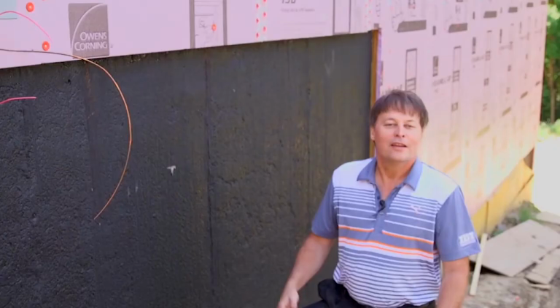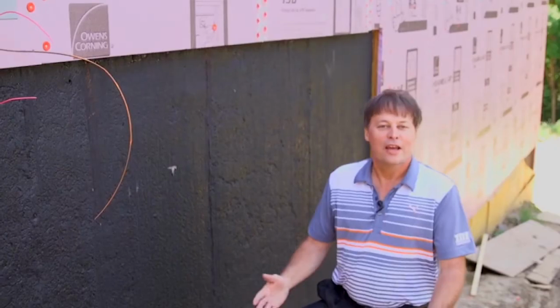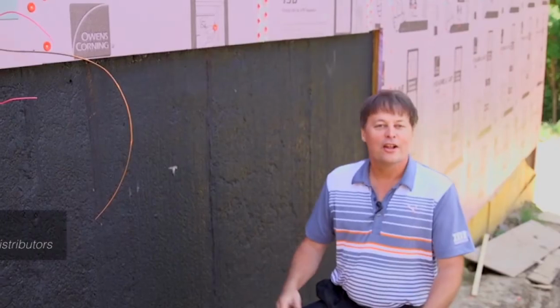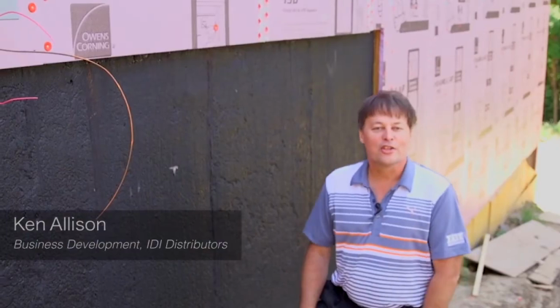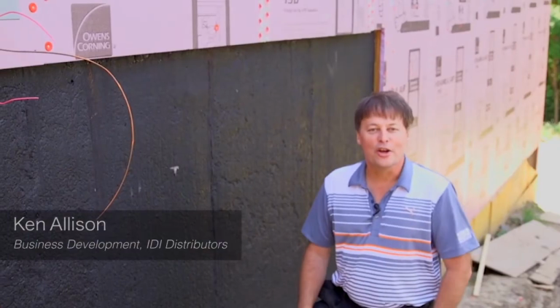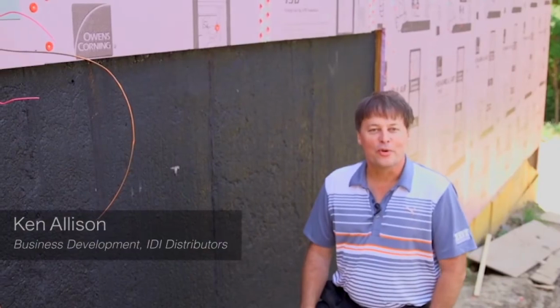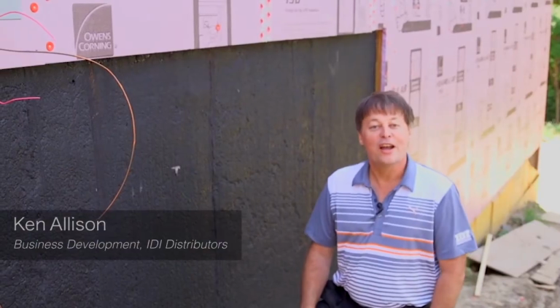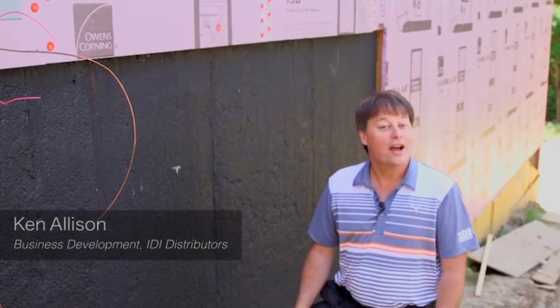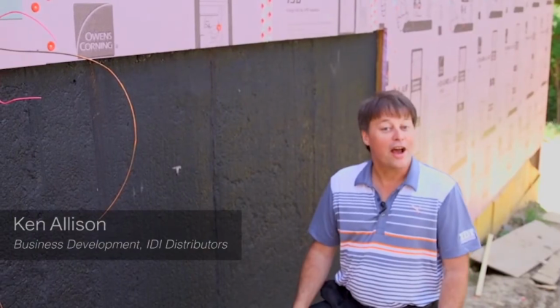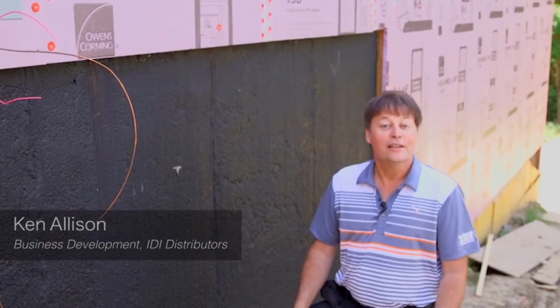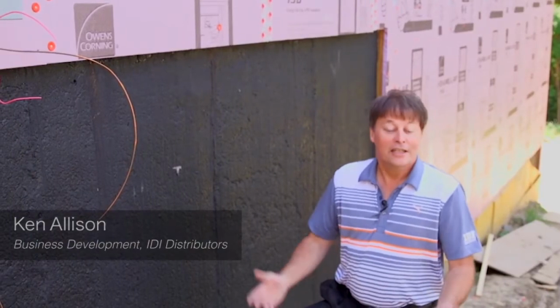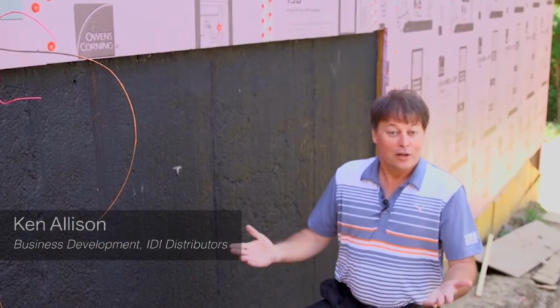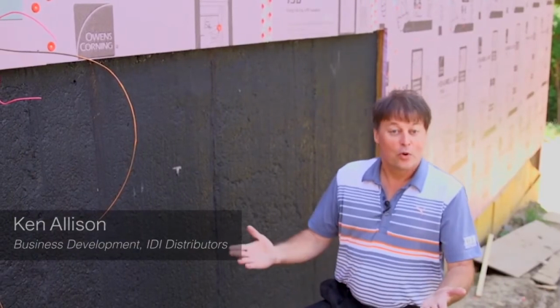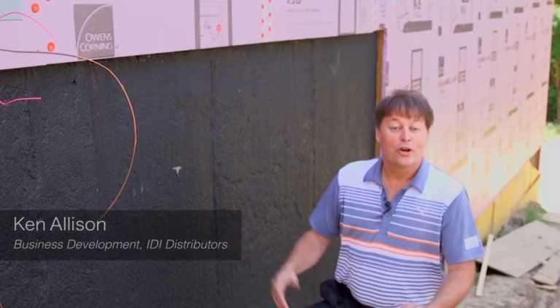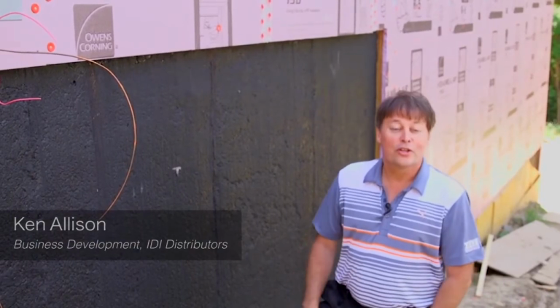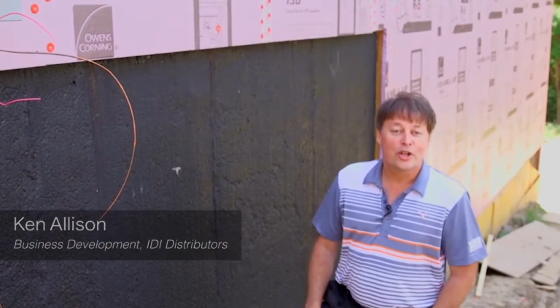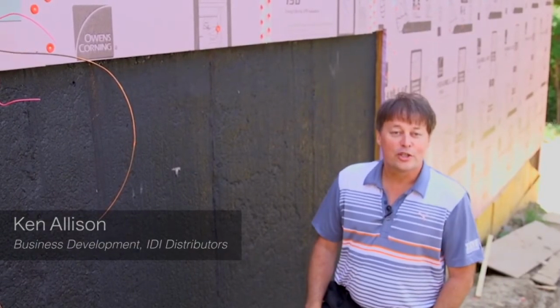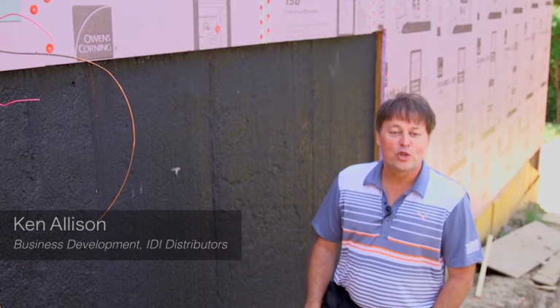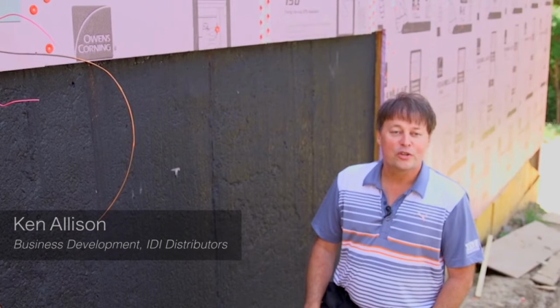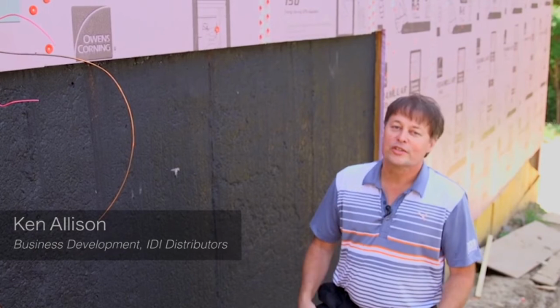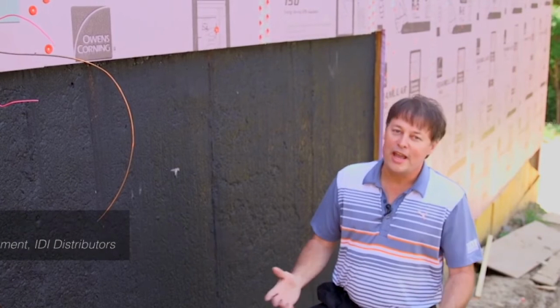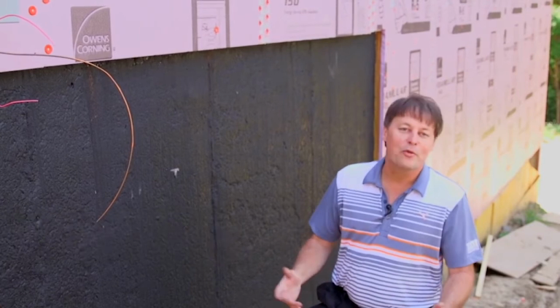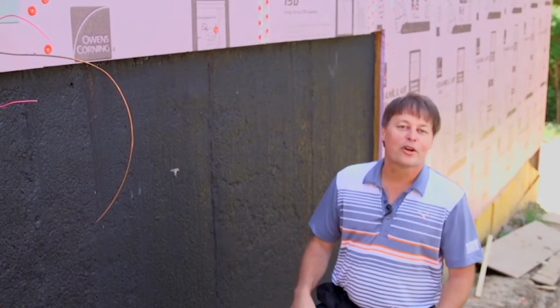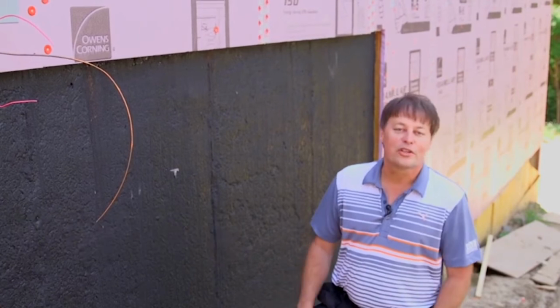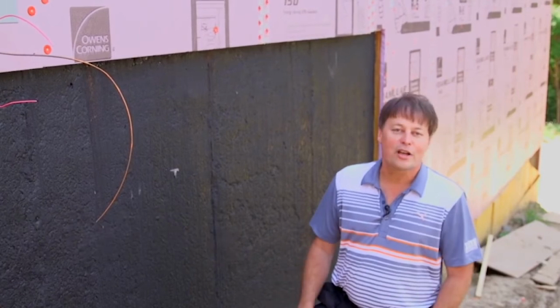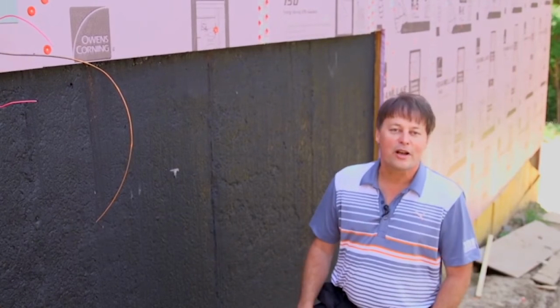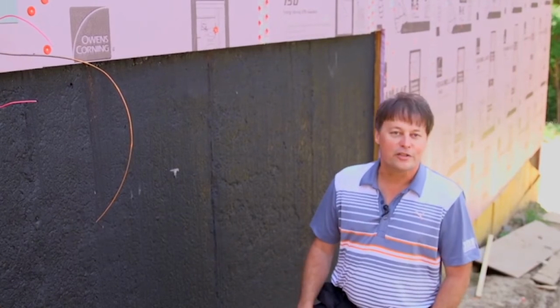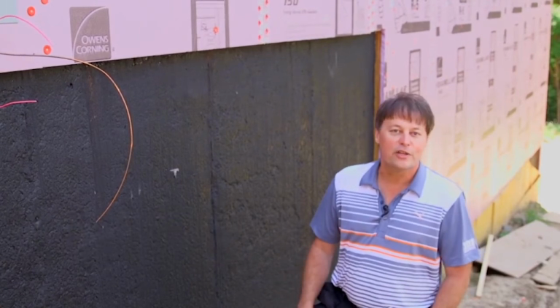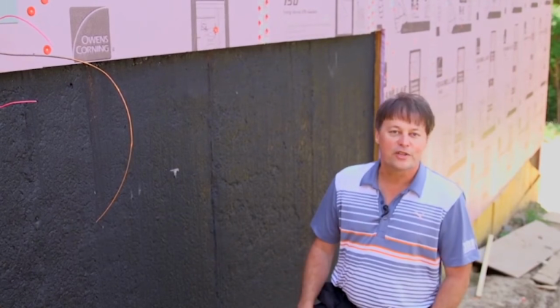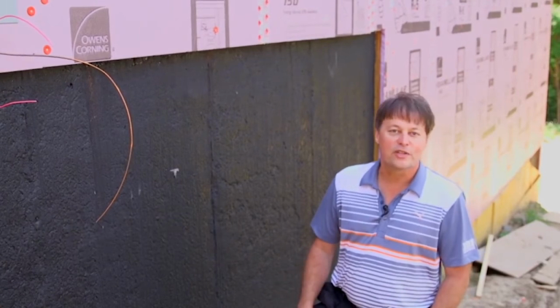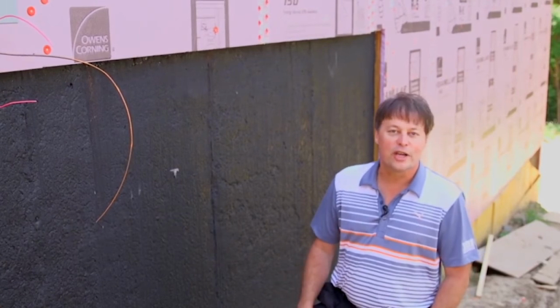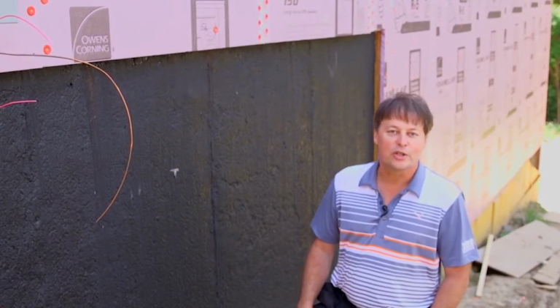Ken Allison here with IDI. We're your insulation source and today we're going to talk about continuous insulation.